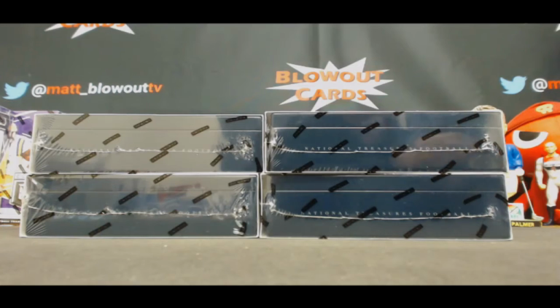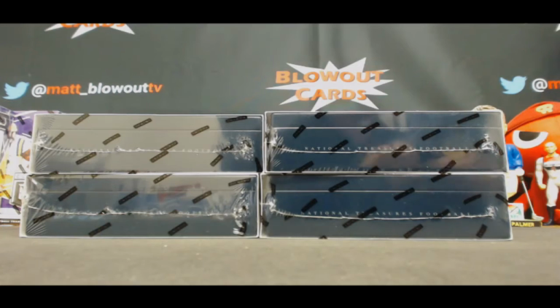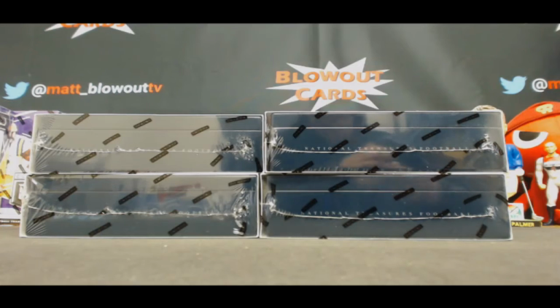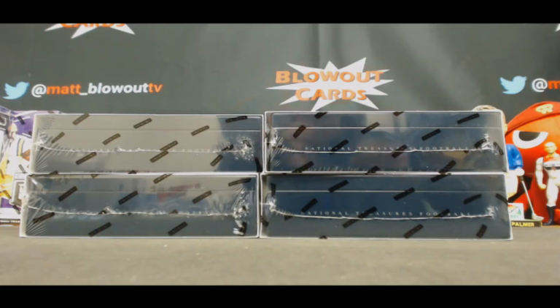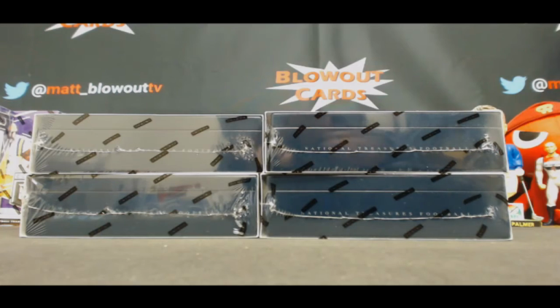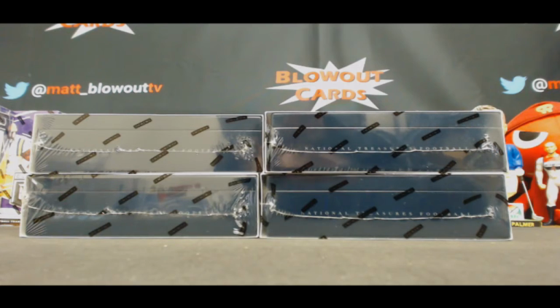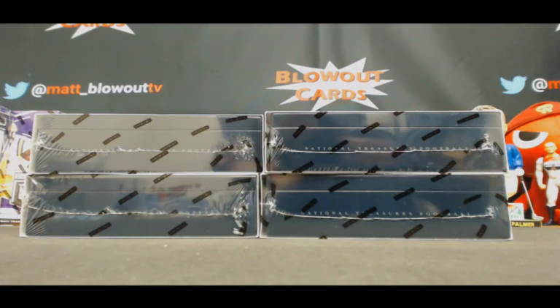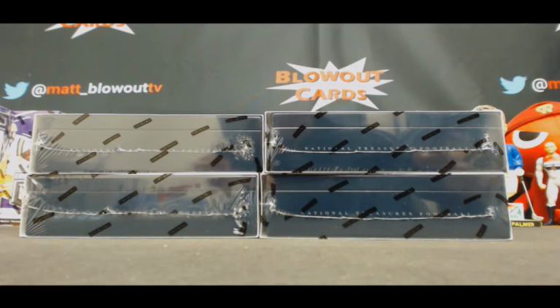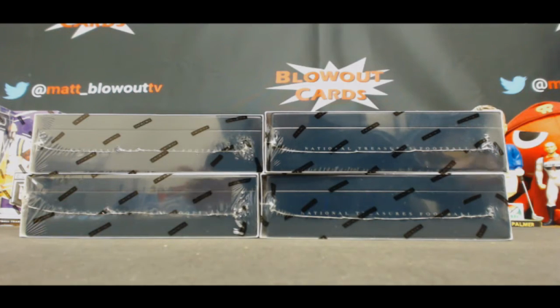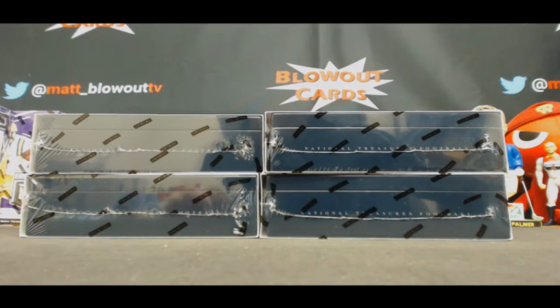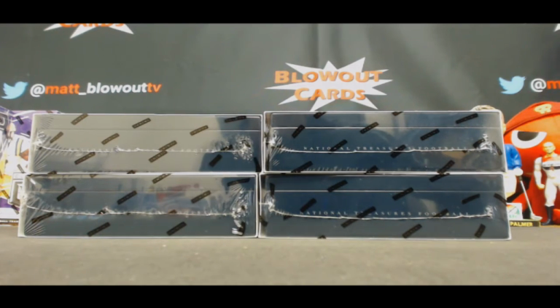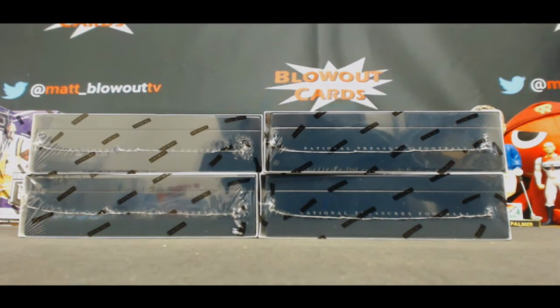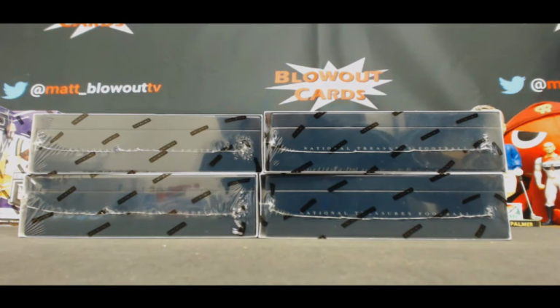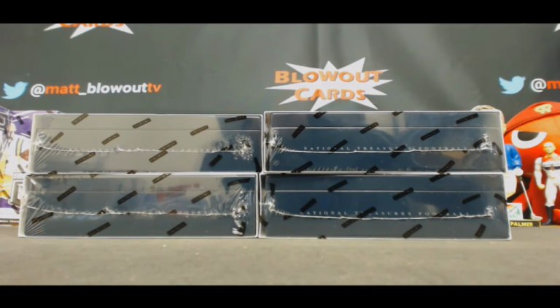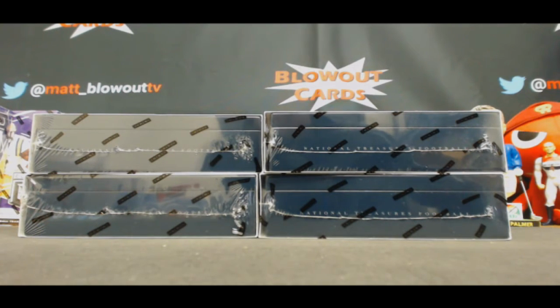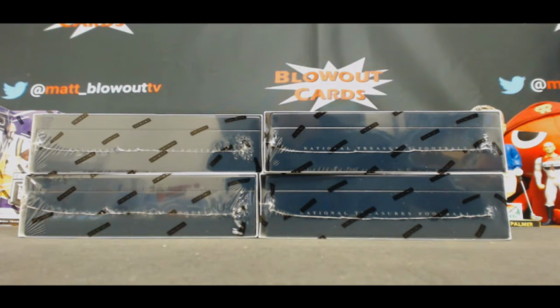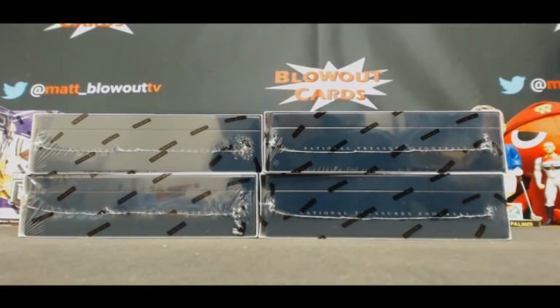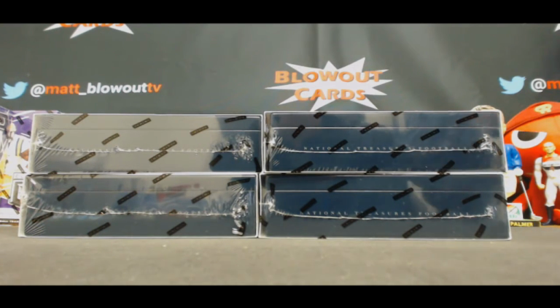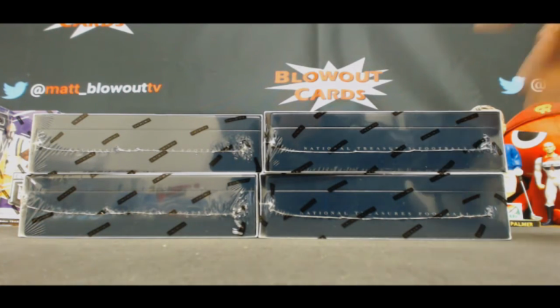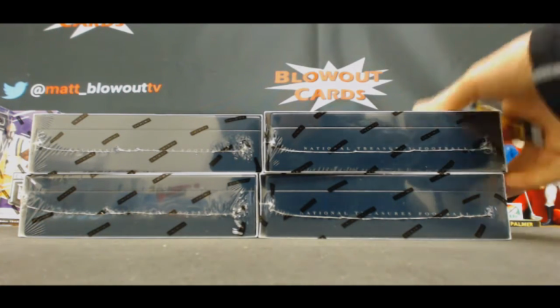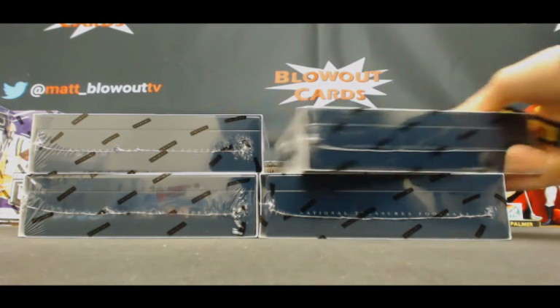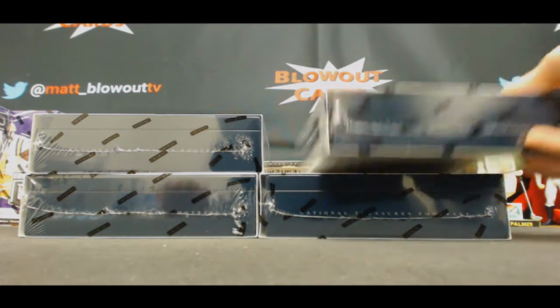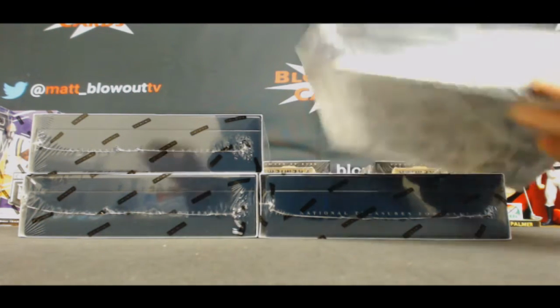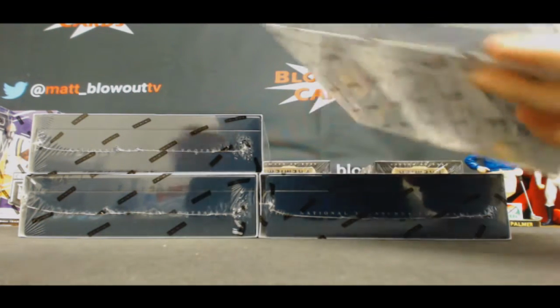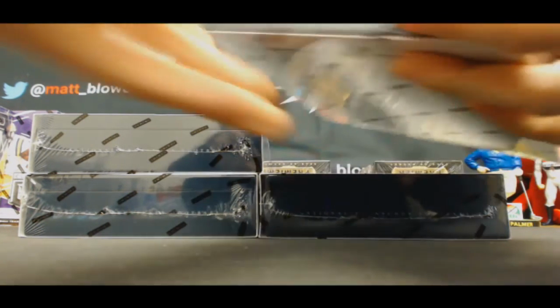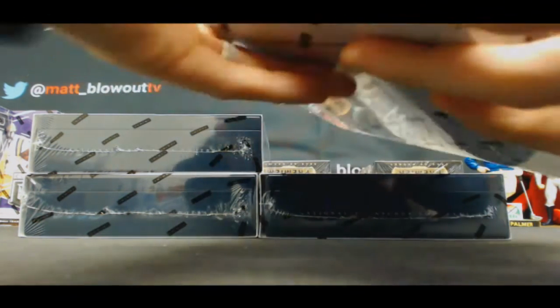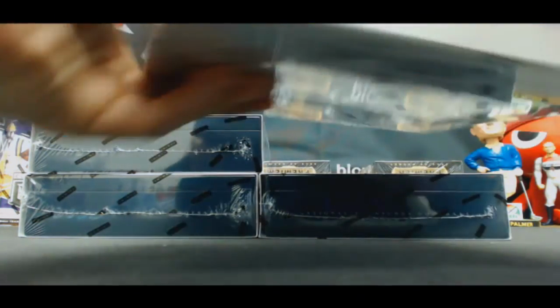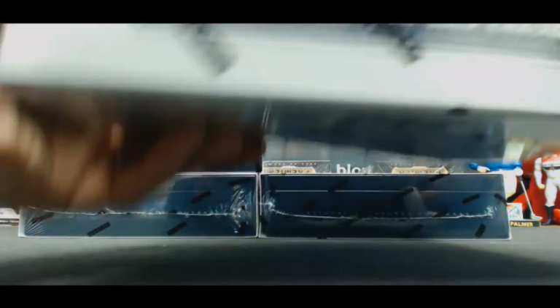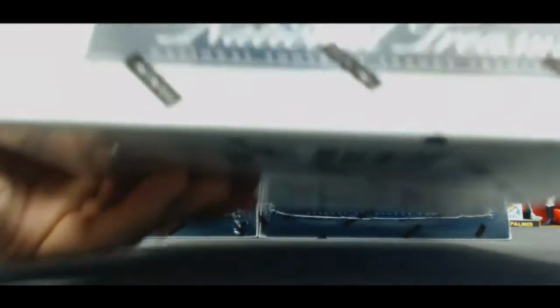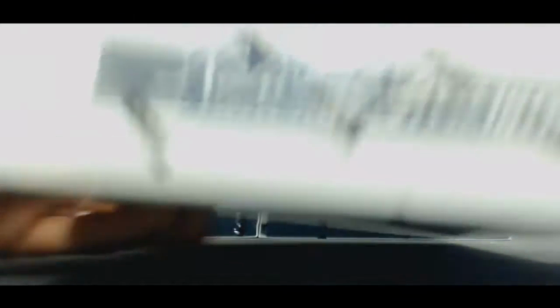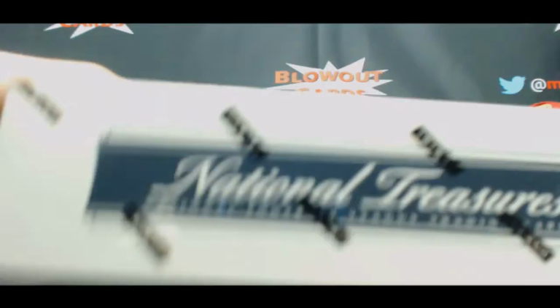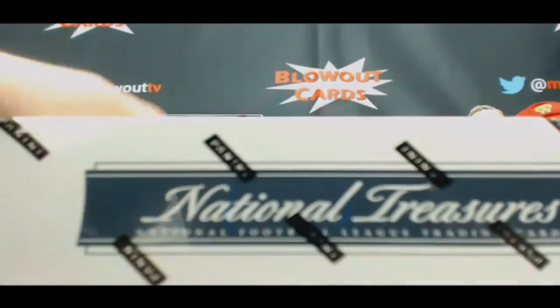All right, back in with Eric. Going to do some more NT football. Start off the top right box. Good luck.